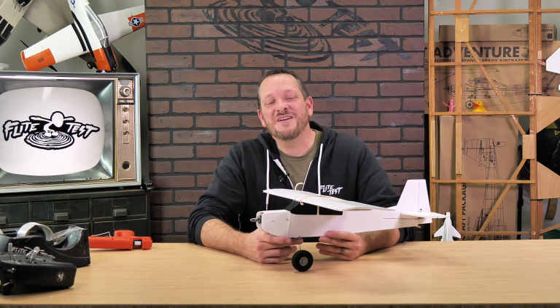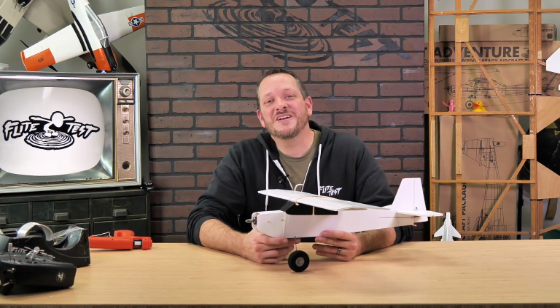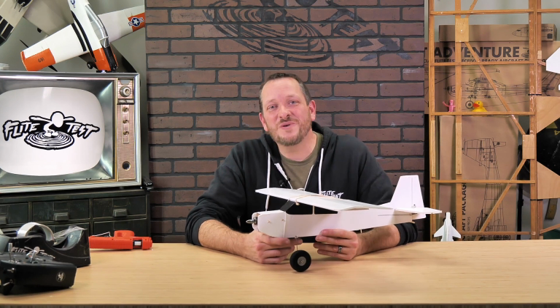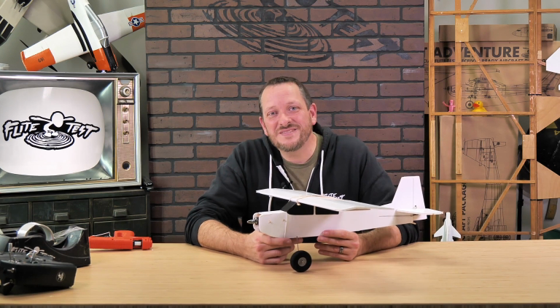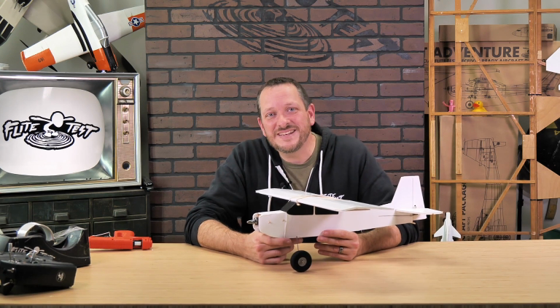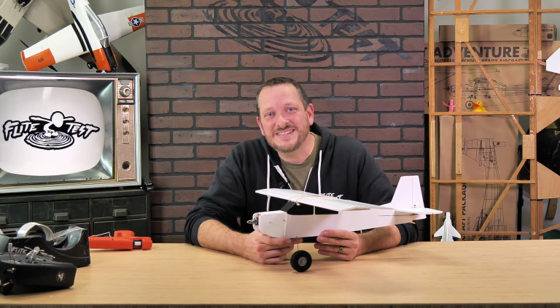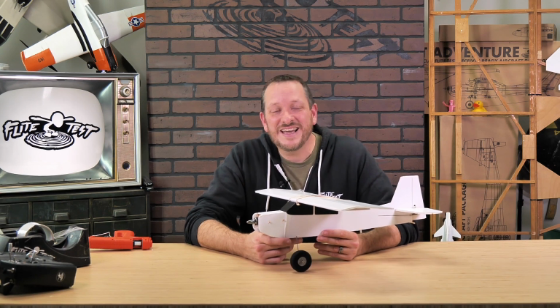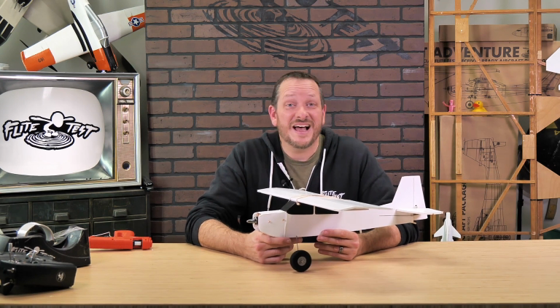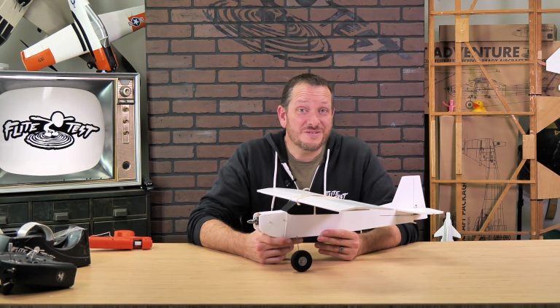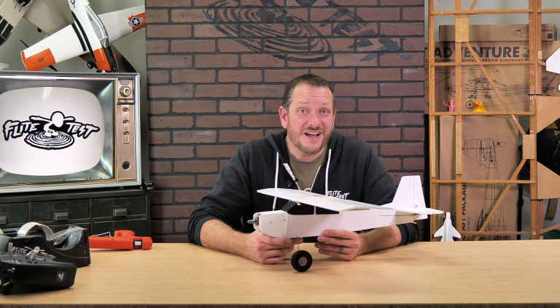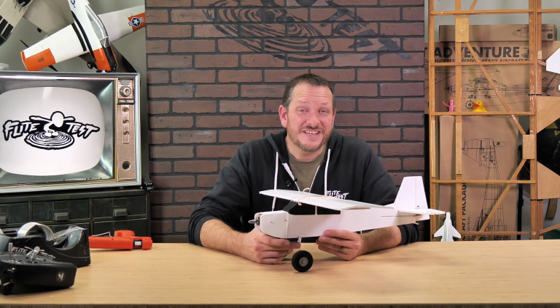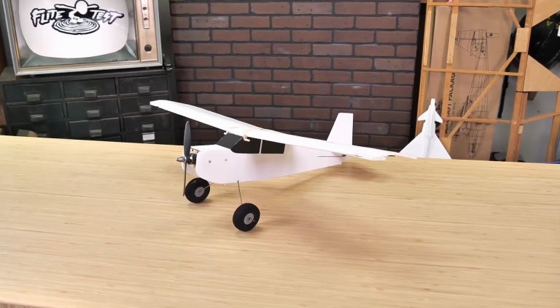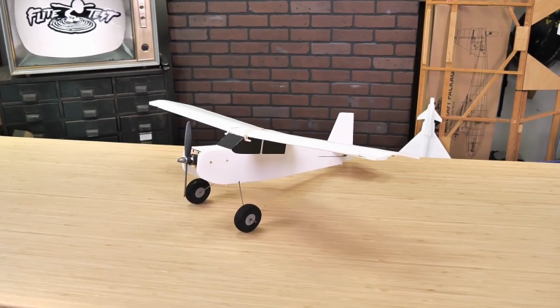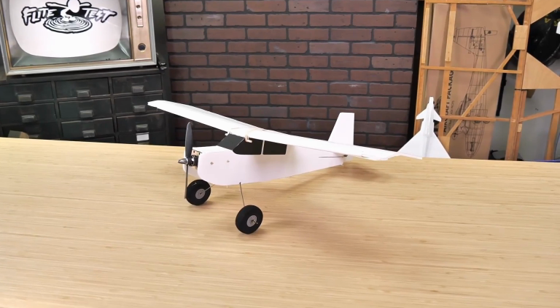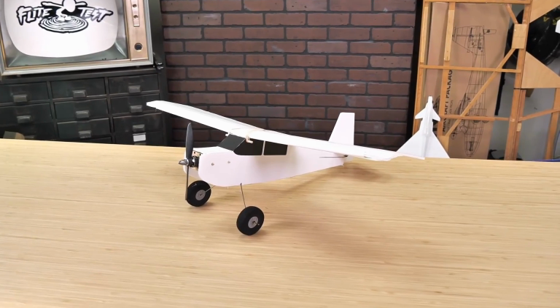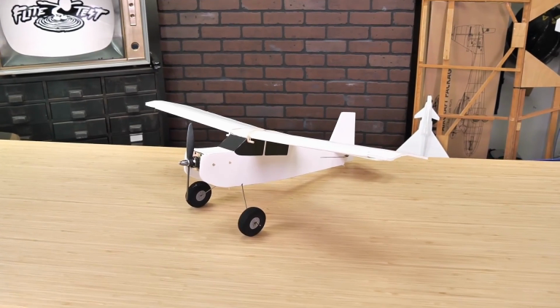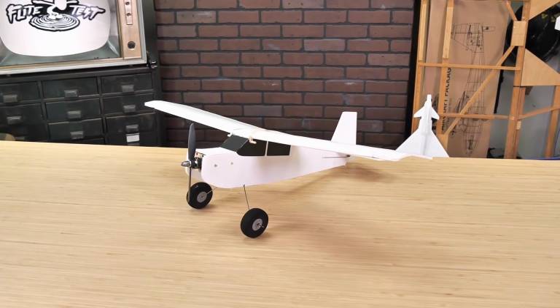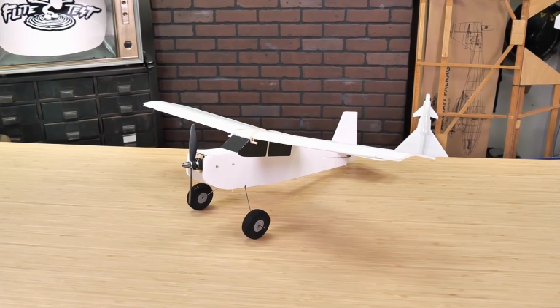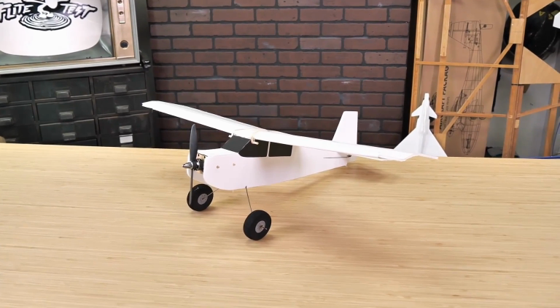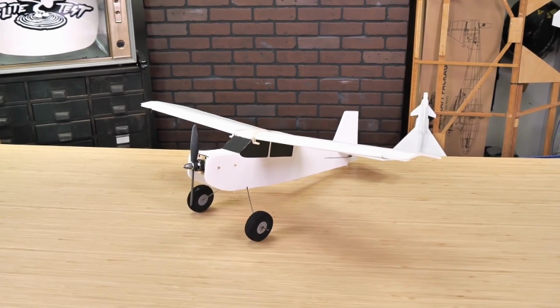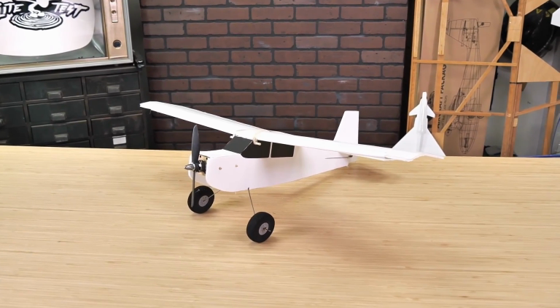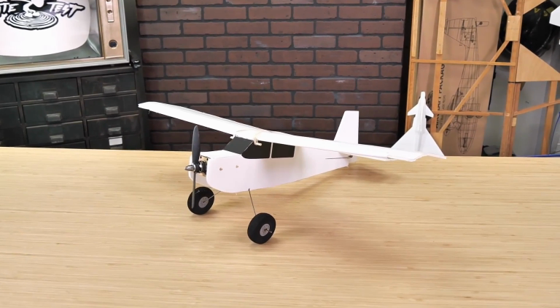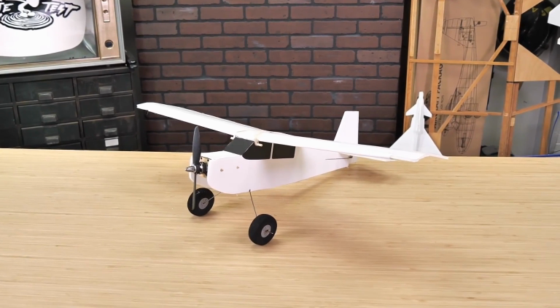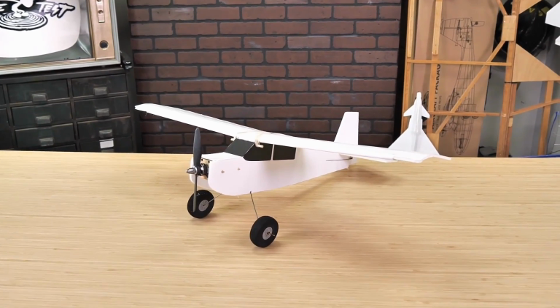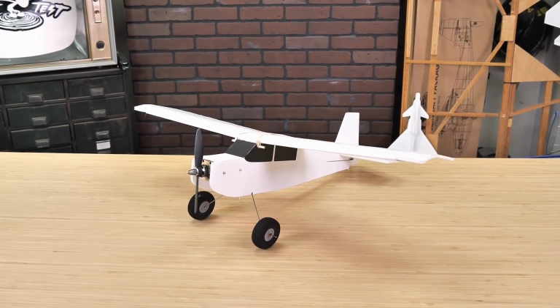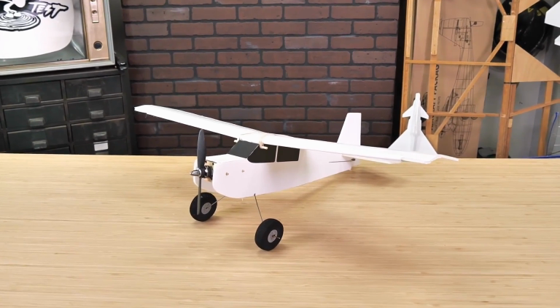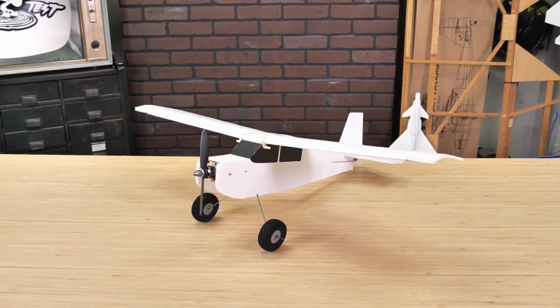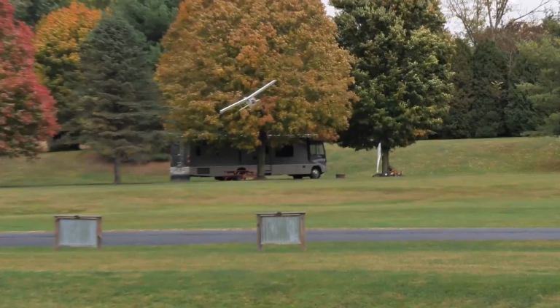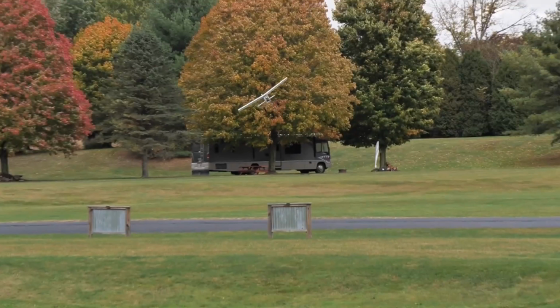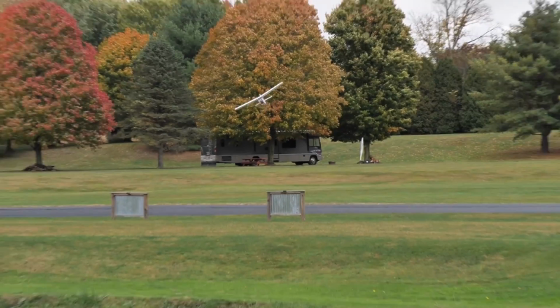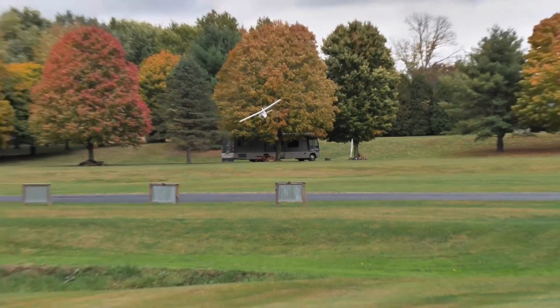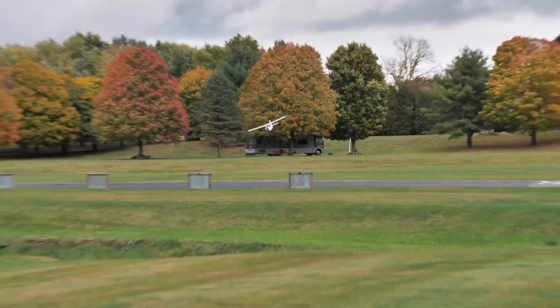Hey friends, welcome to Flight Test Tech. I'm Josh, and in this video we're going to be showcasing the FT Tiny Turbo Tutor.